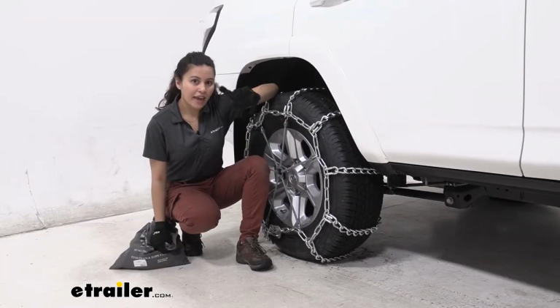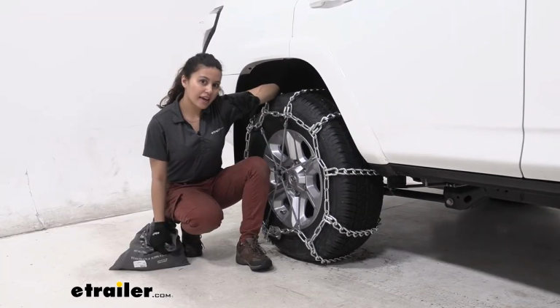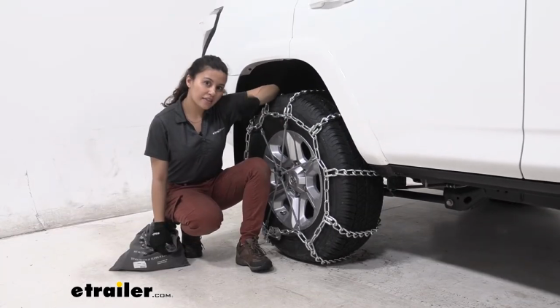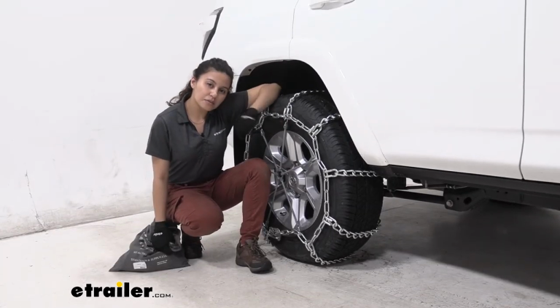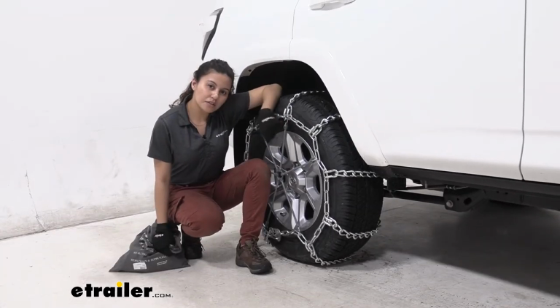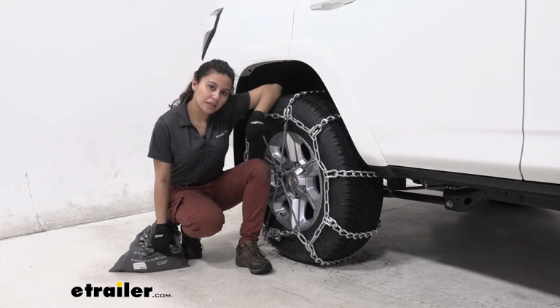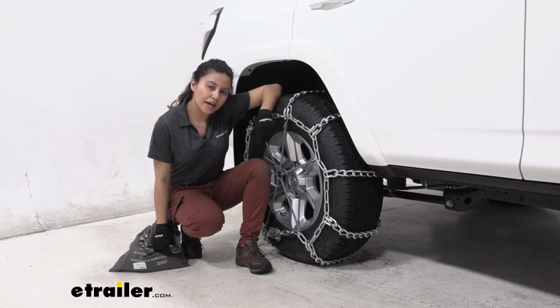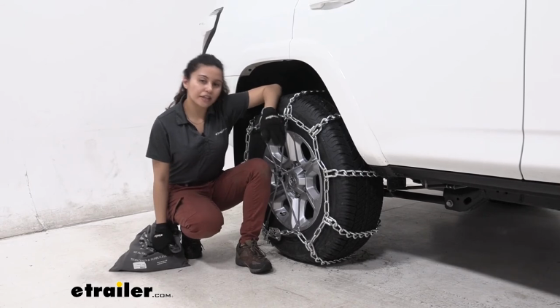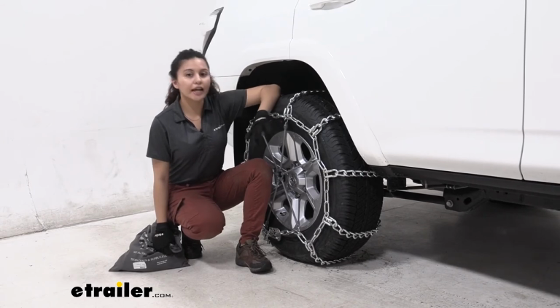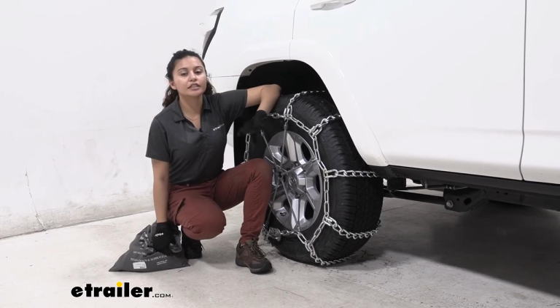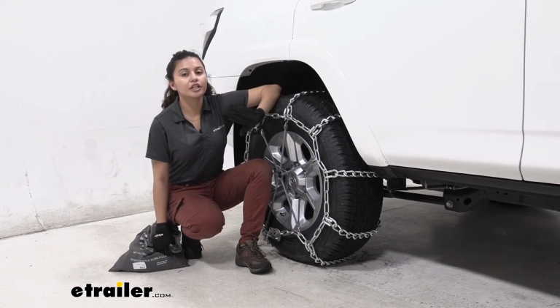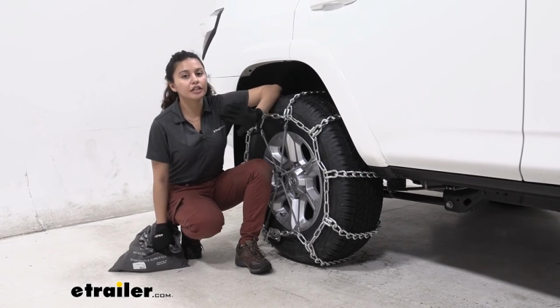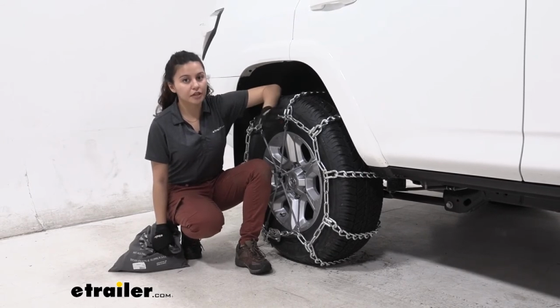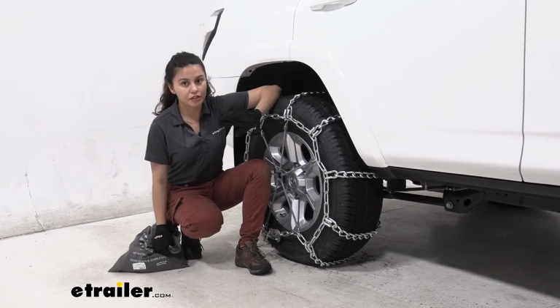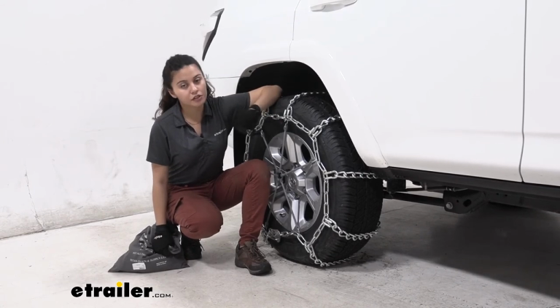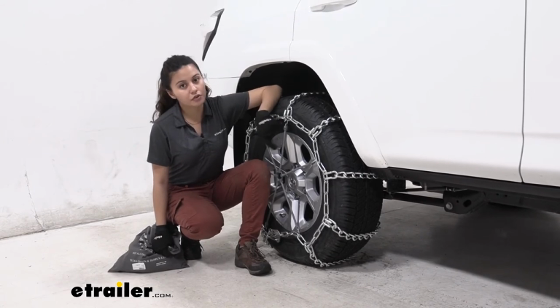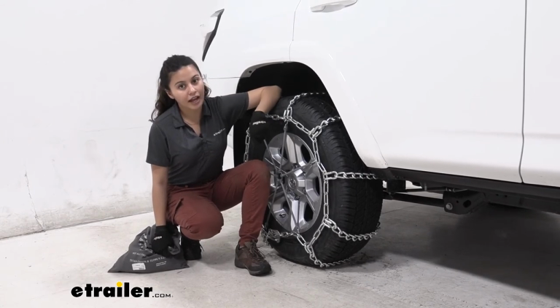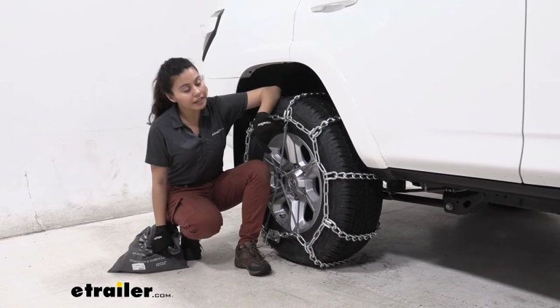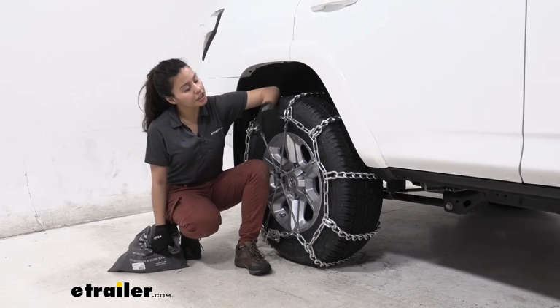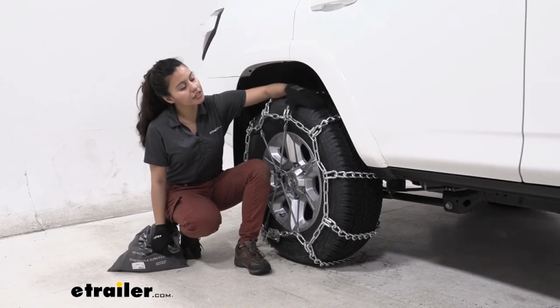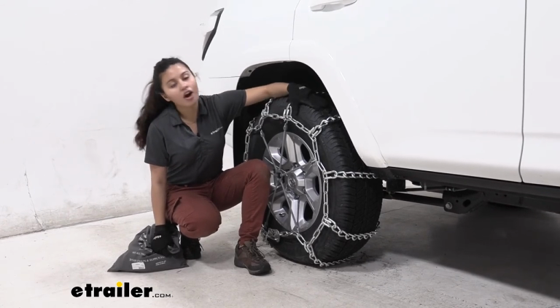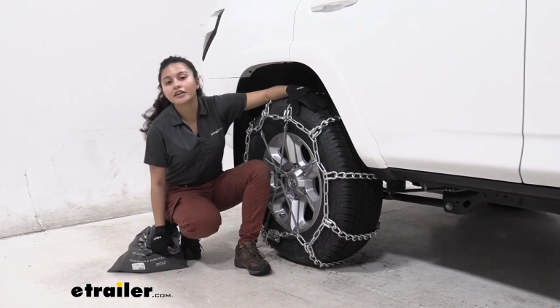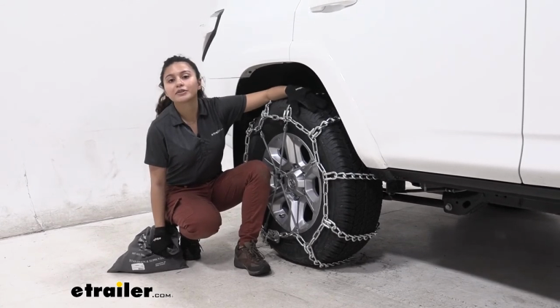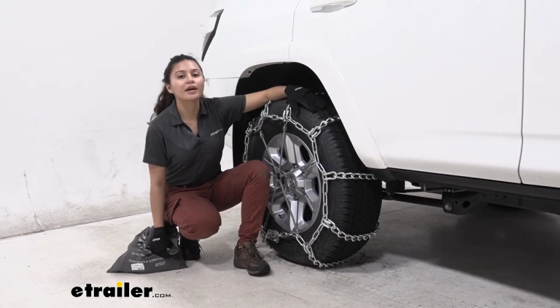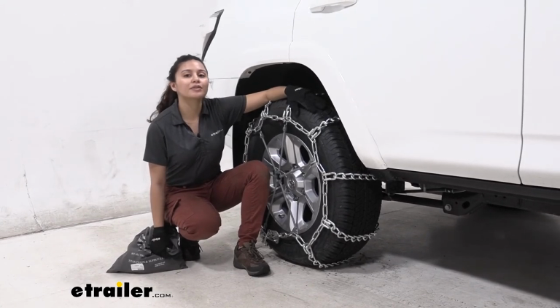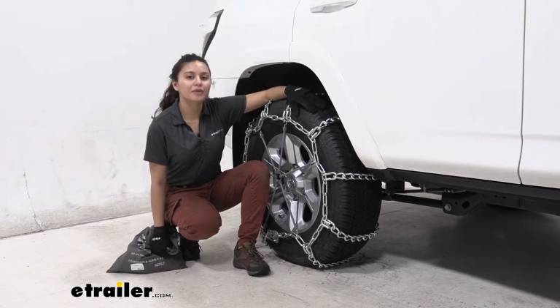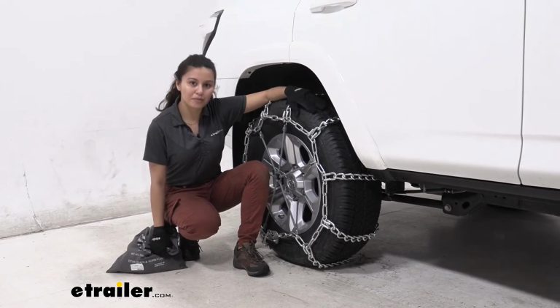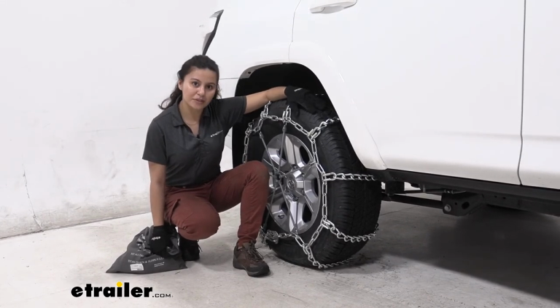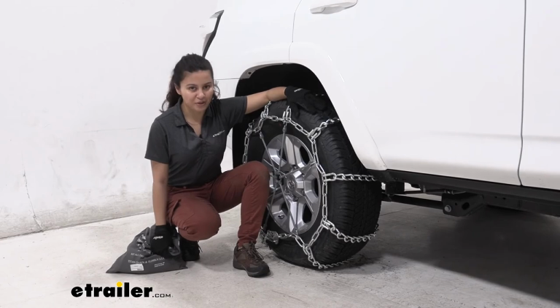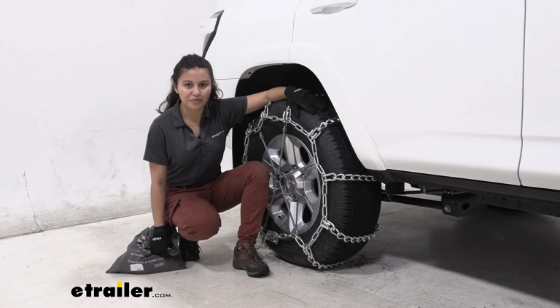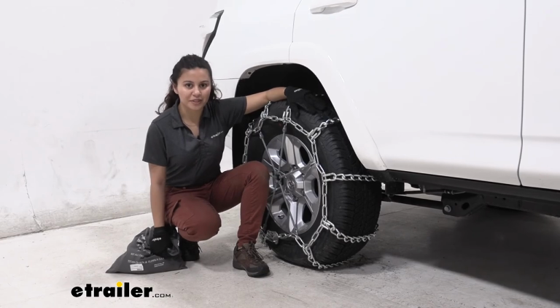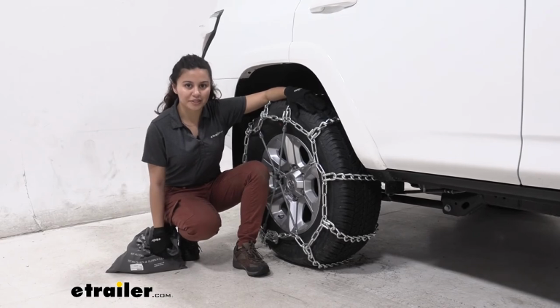And that was a look here at our Titan Chain Mud Service Snow Tire Chains on our 2021 Toyota 4Runner.